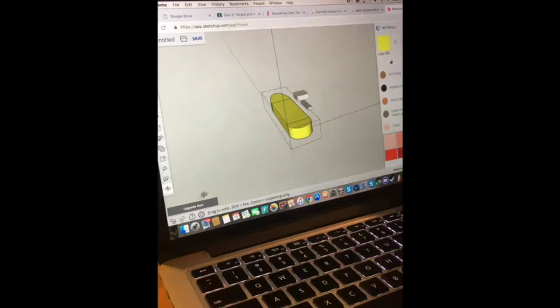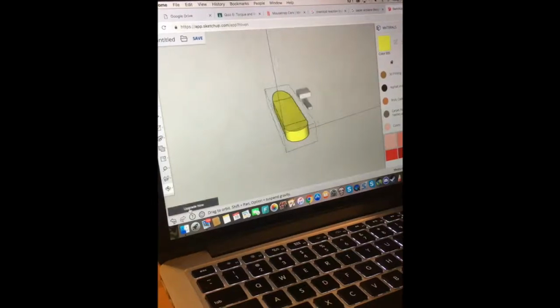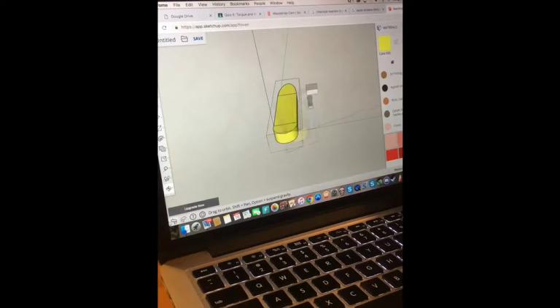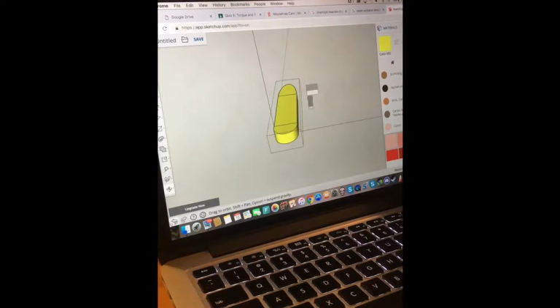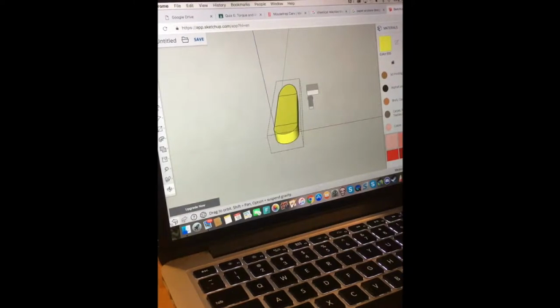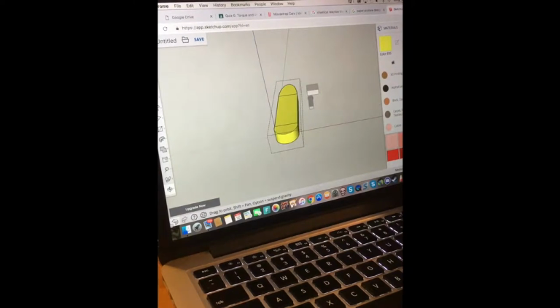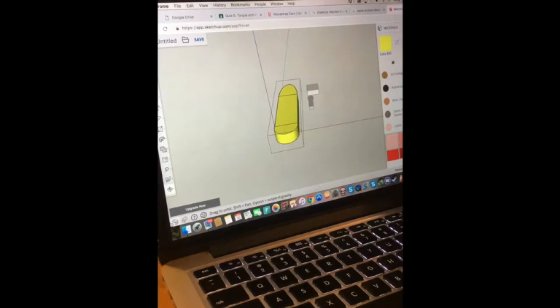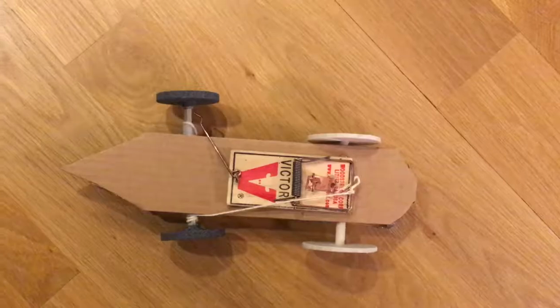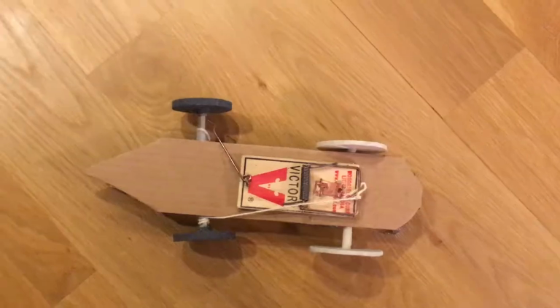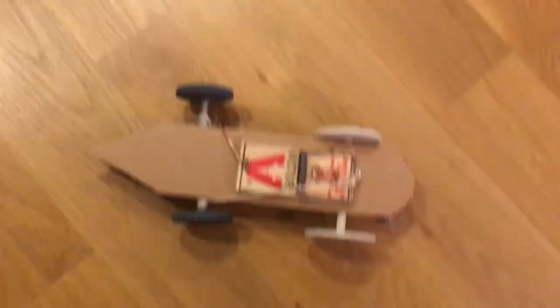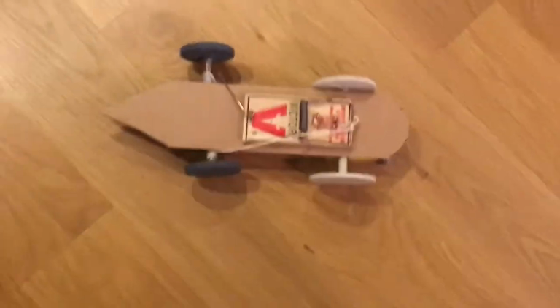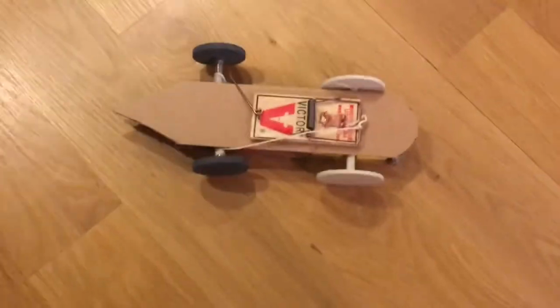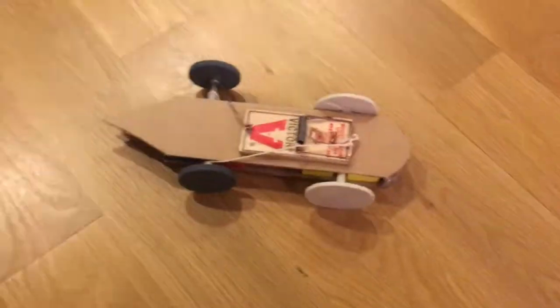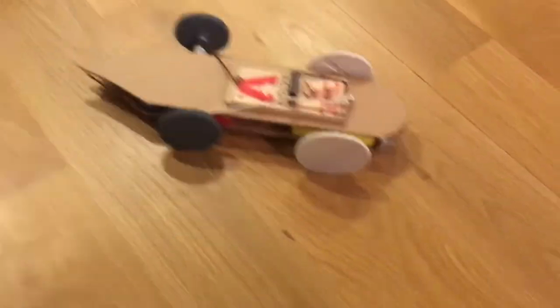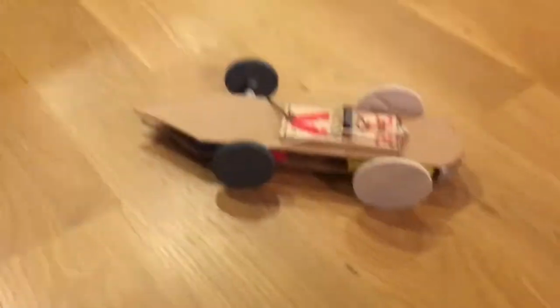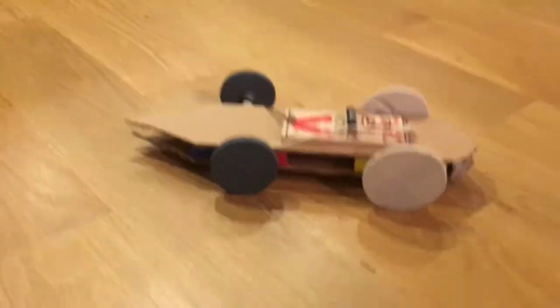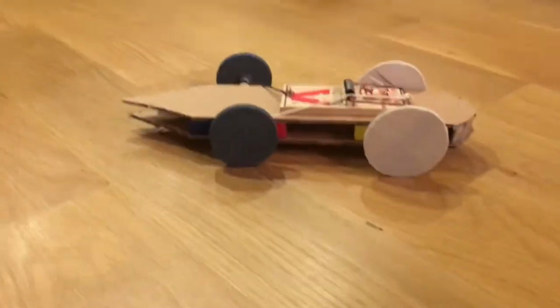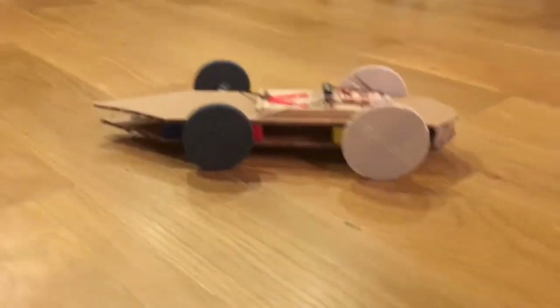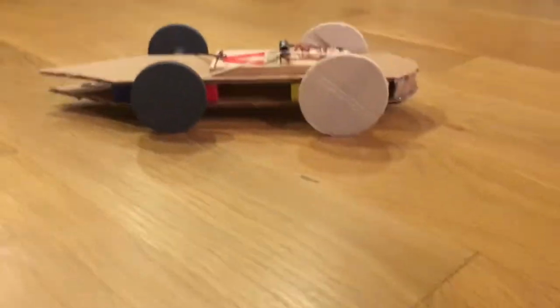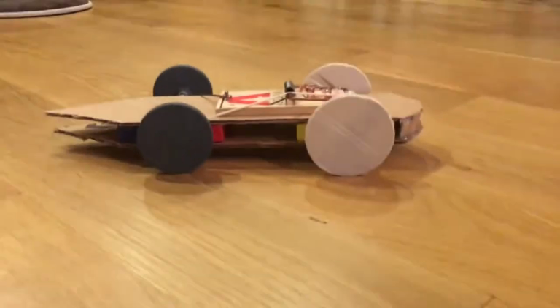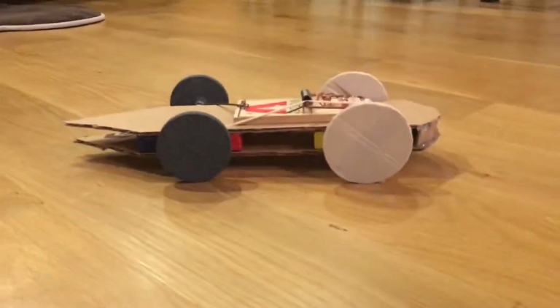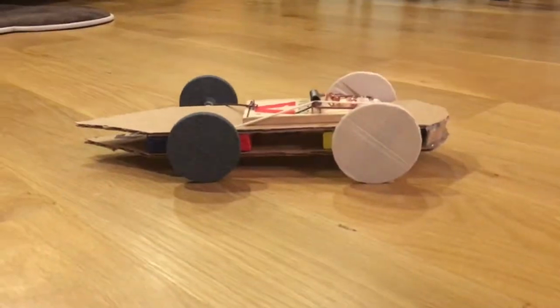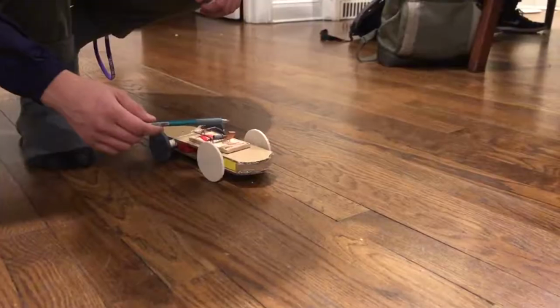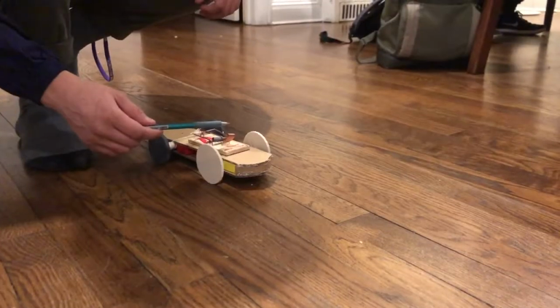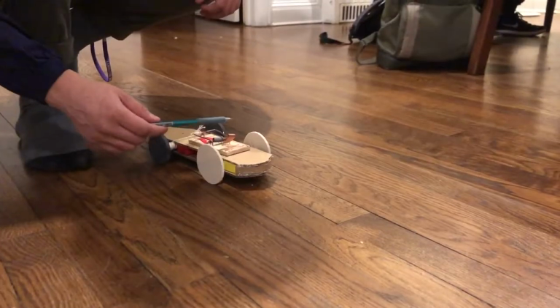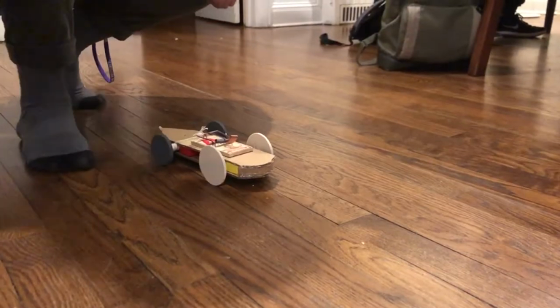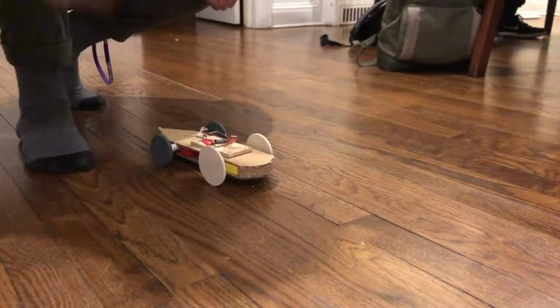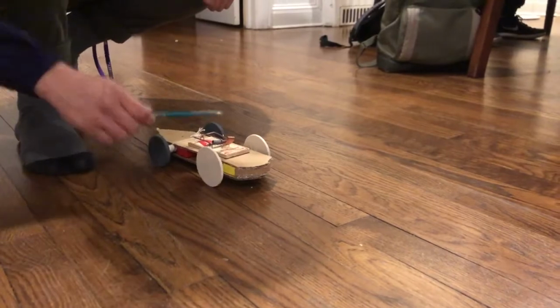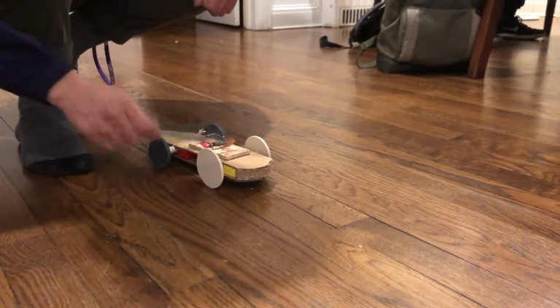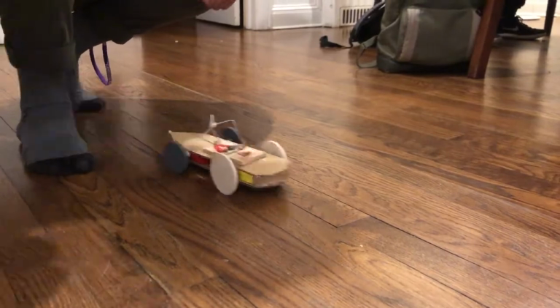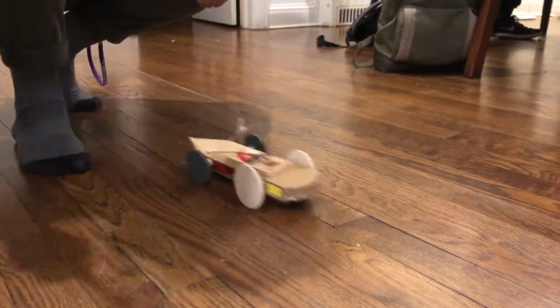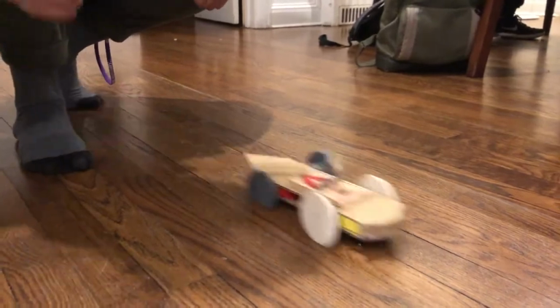Initially, we were going to 3D print the body of our car, but instead decided to print wheels. However, the wheels didn't have enough static friction.